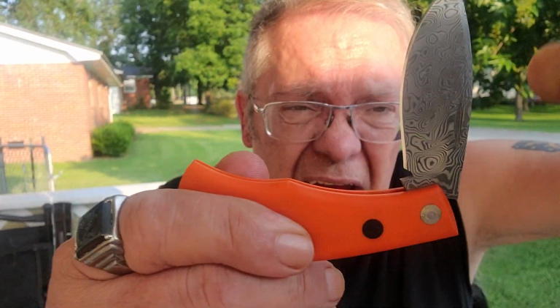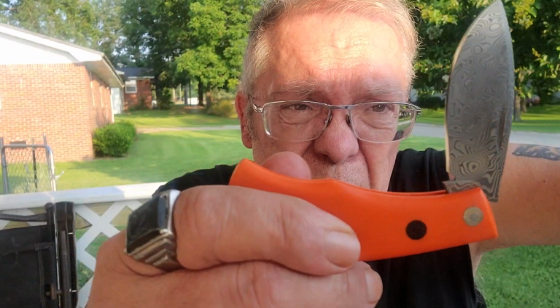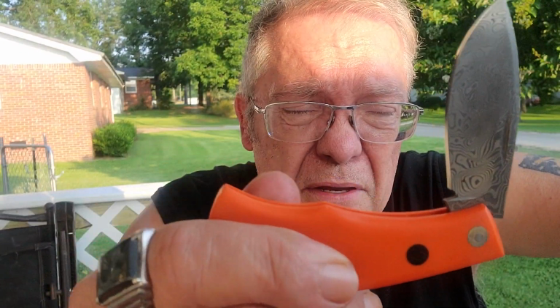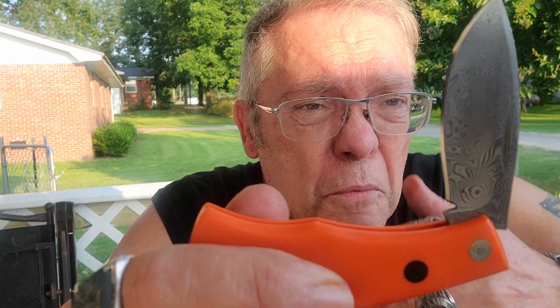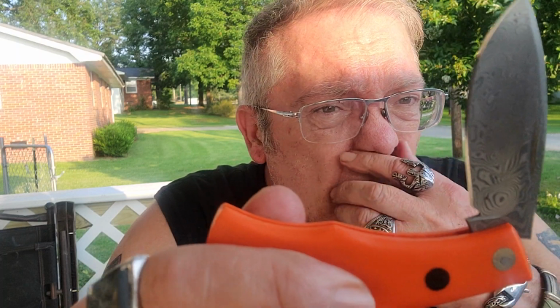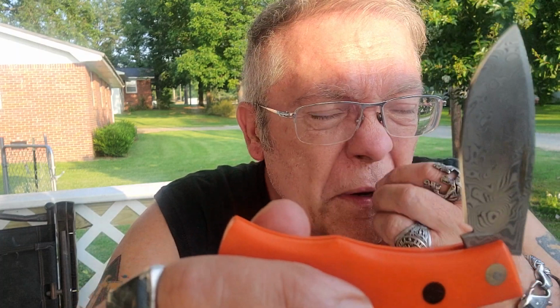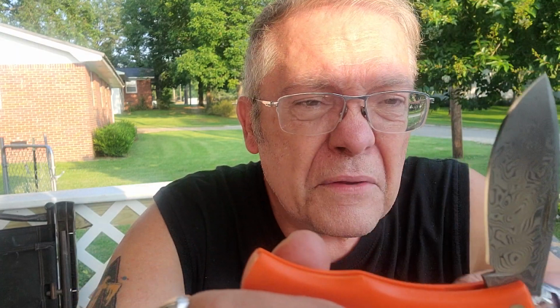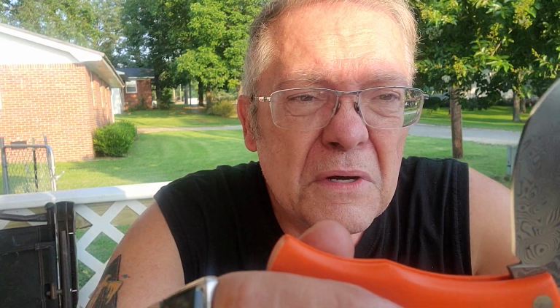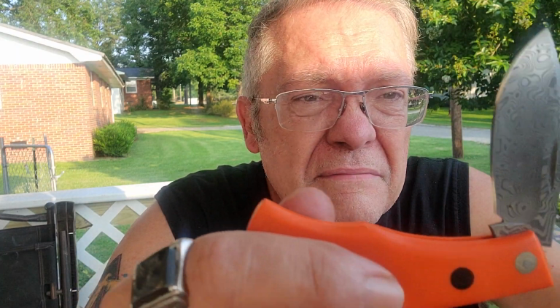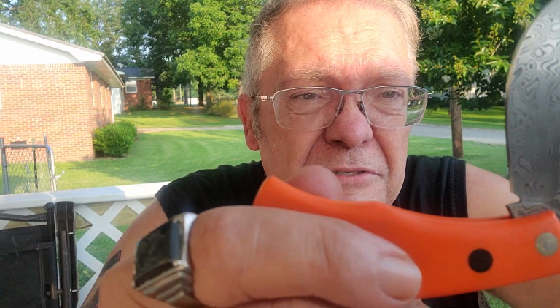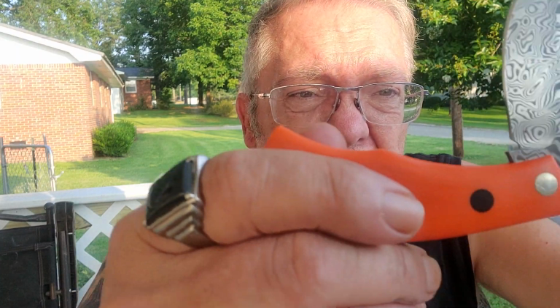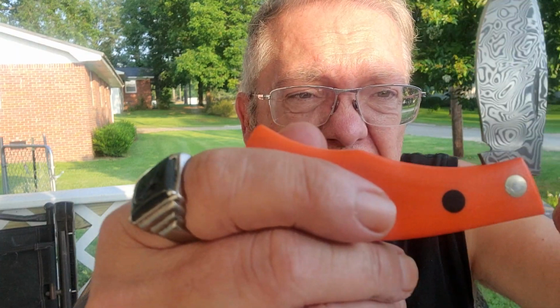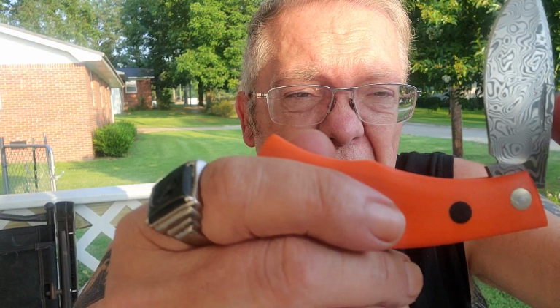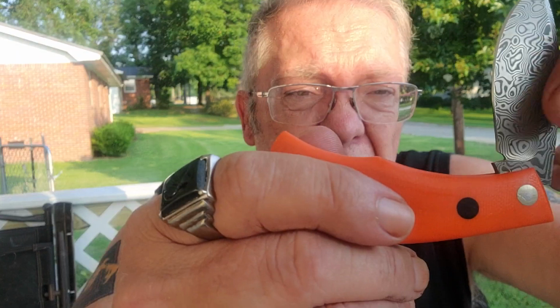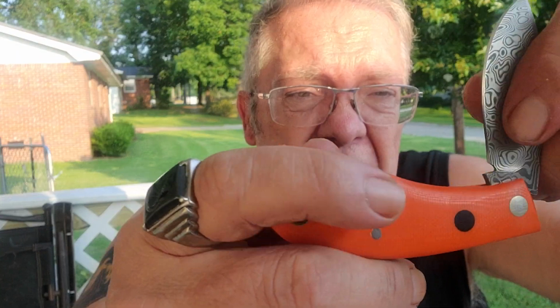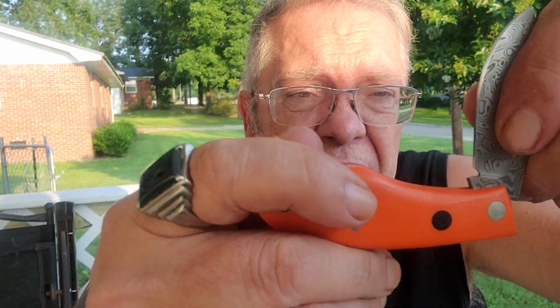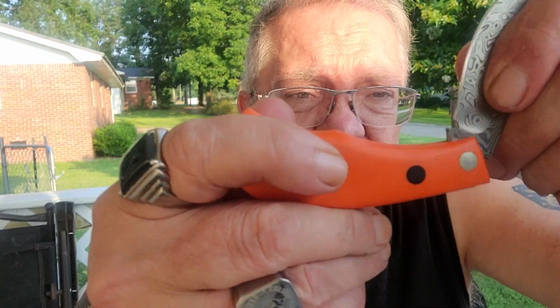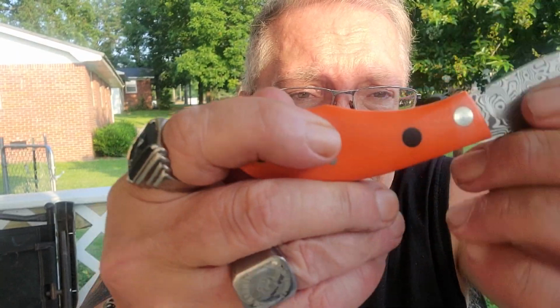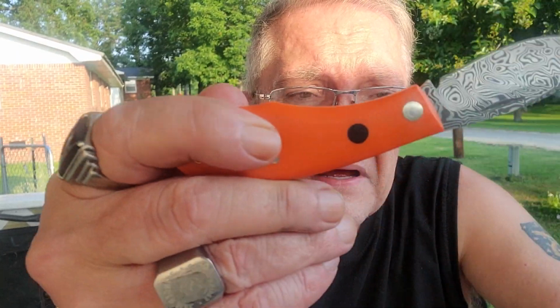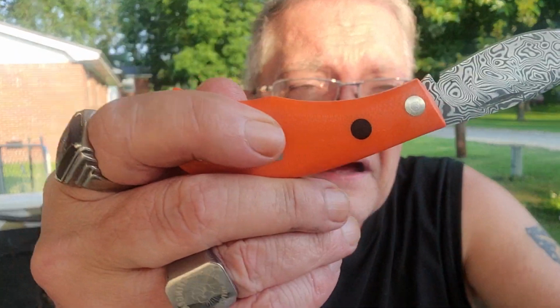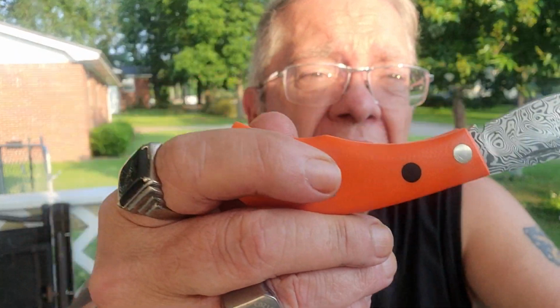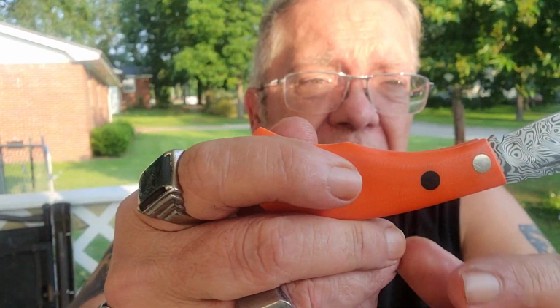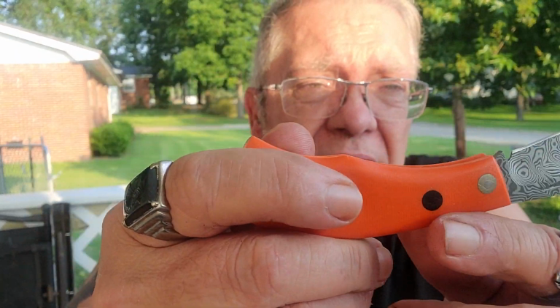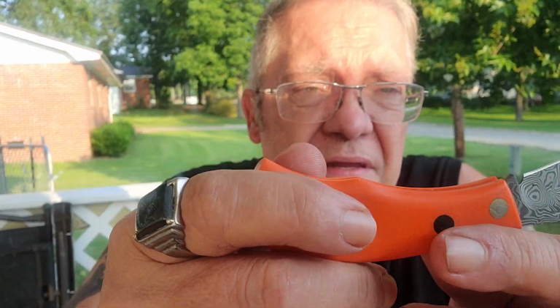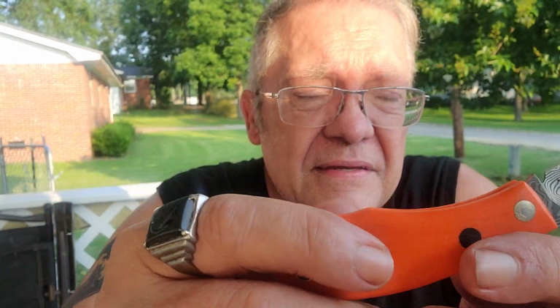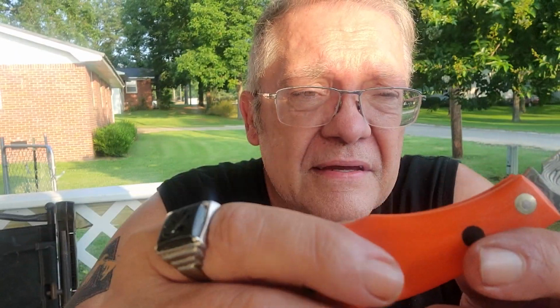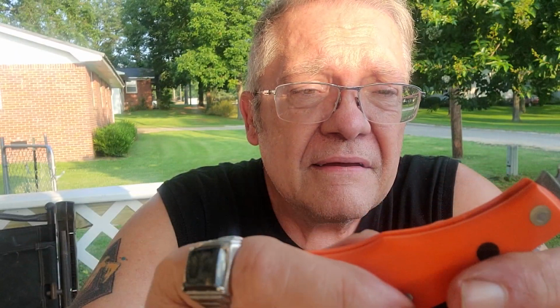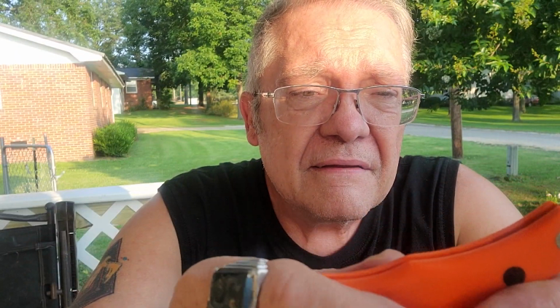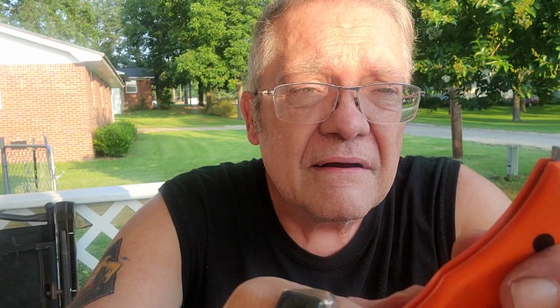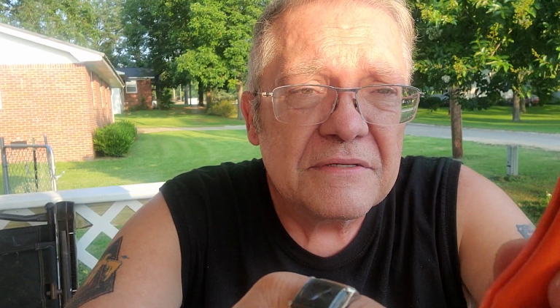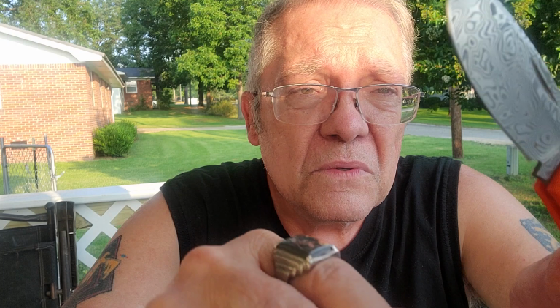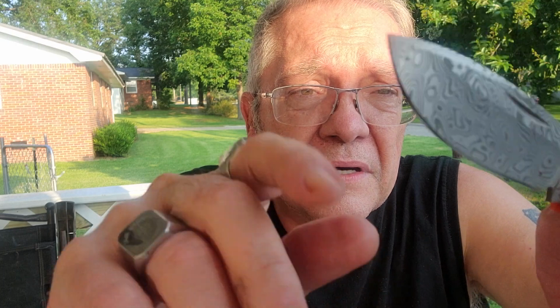Pinch or pull, either one. Straight vibrate. Here's the detent. Locks up well.